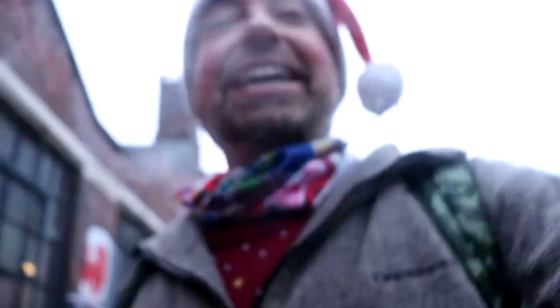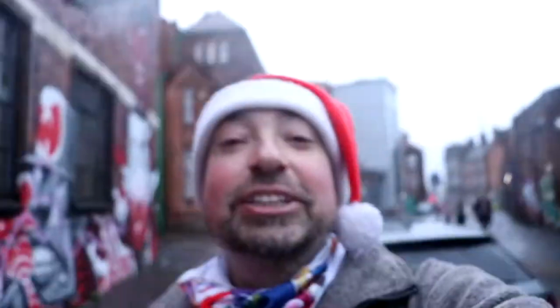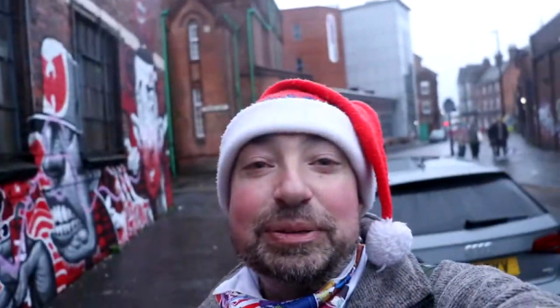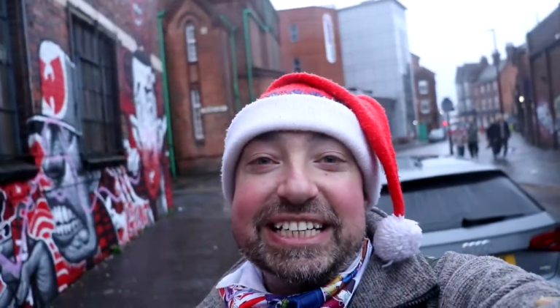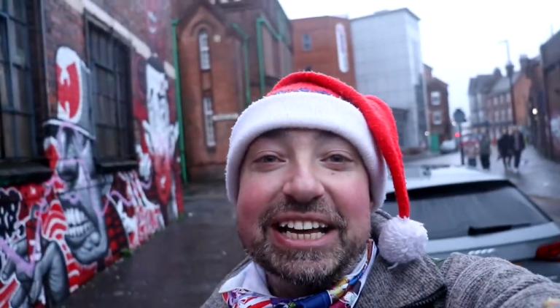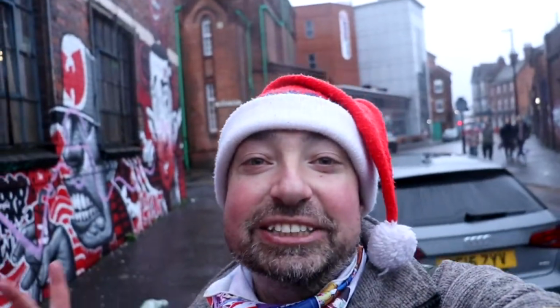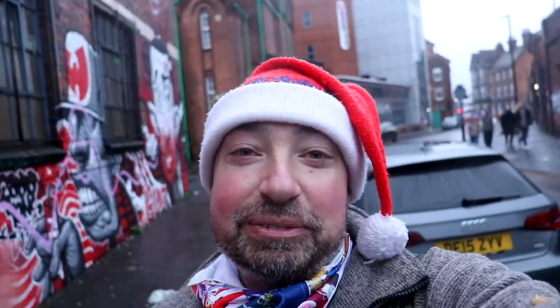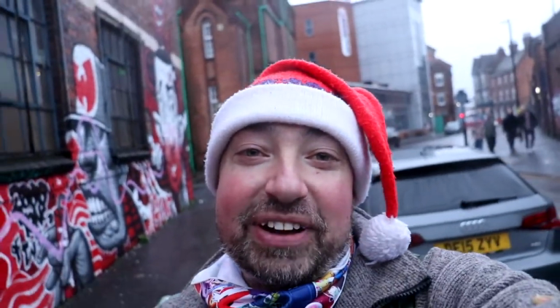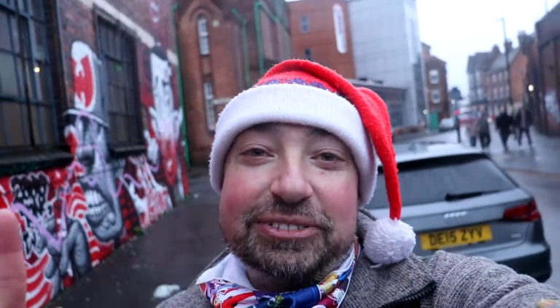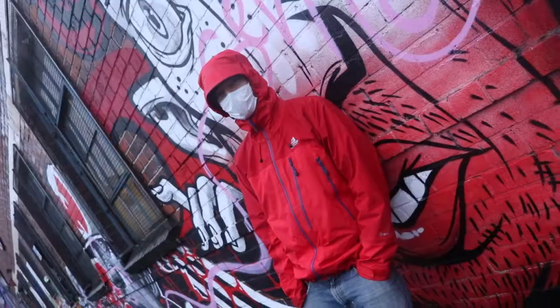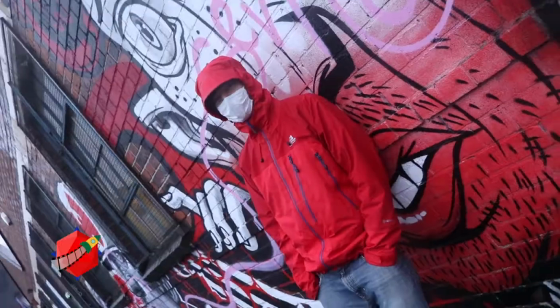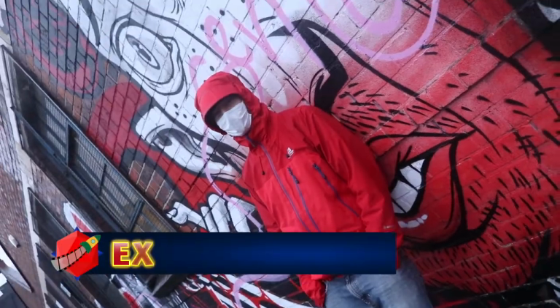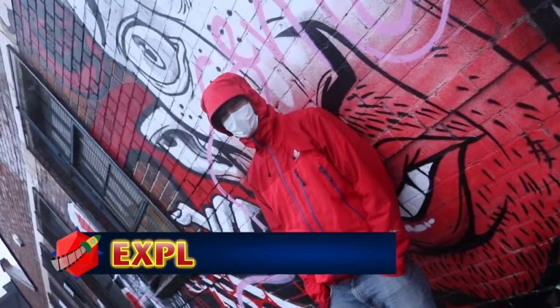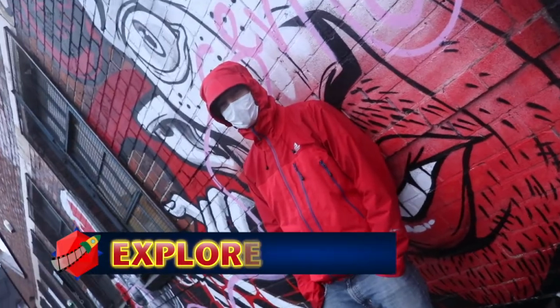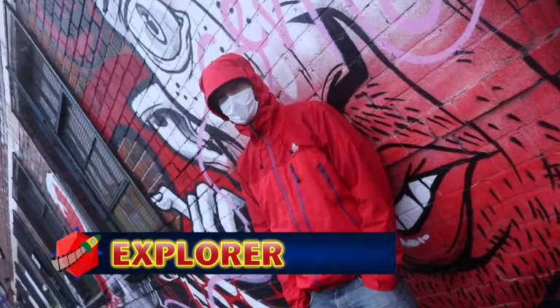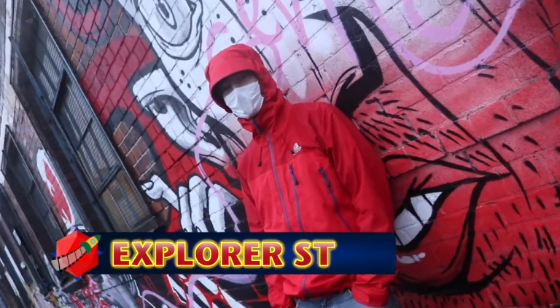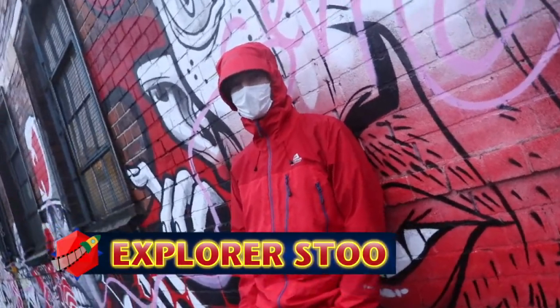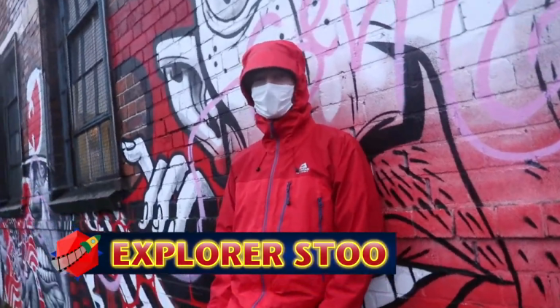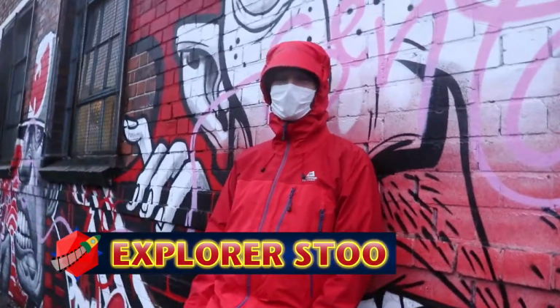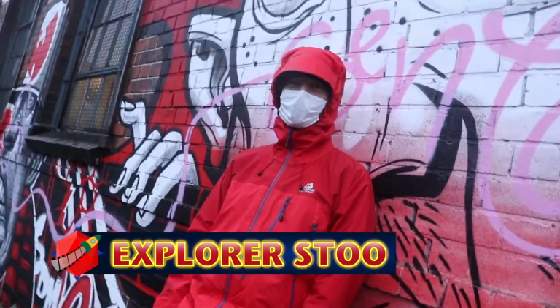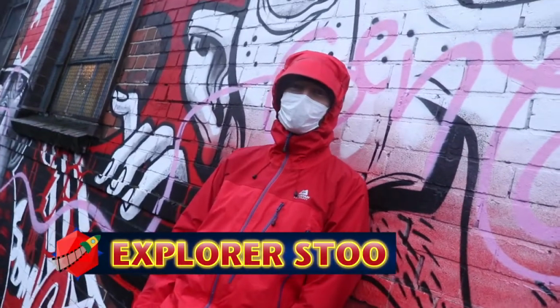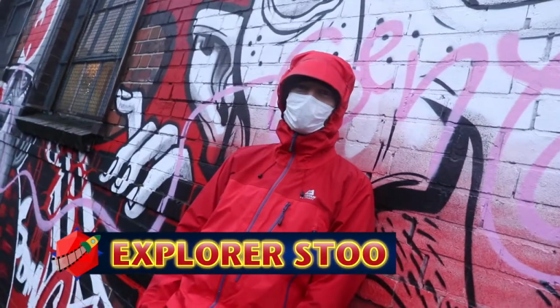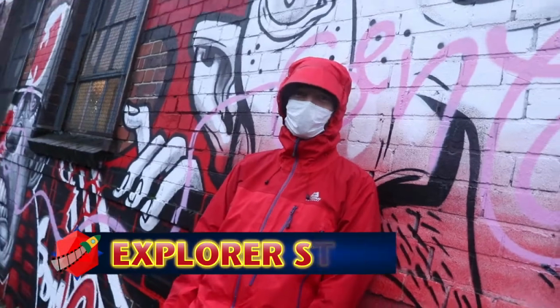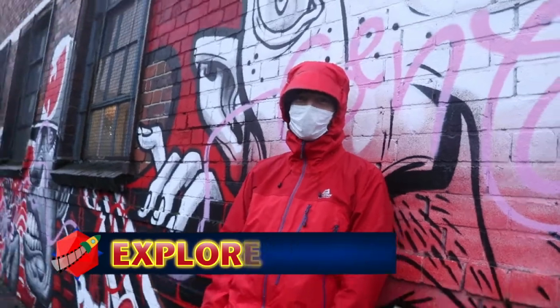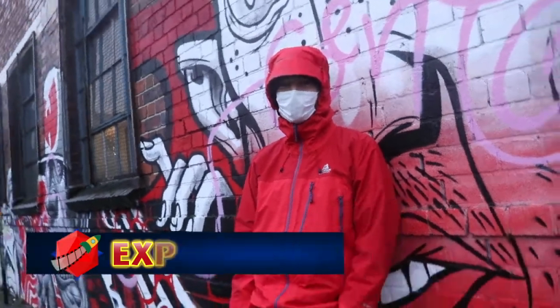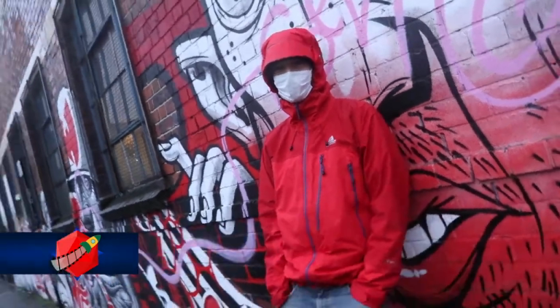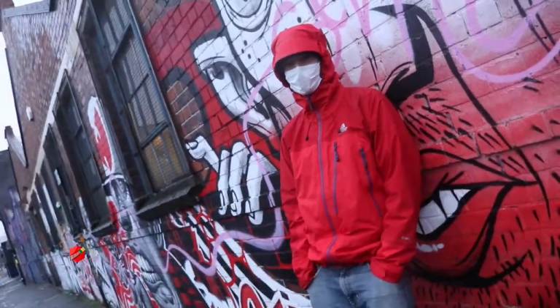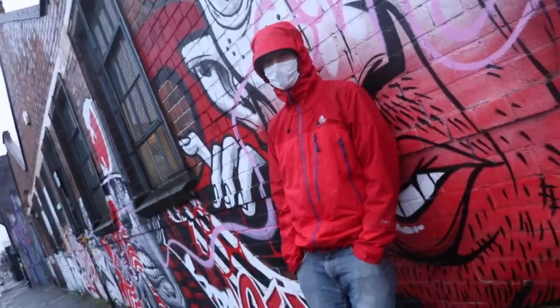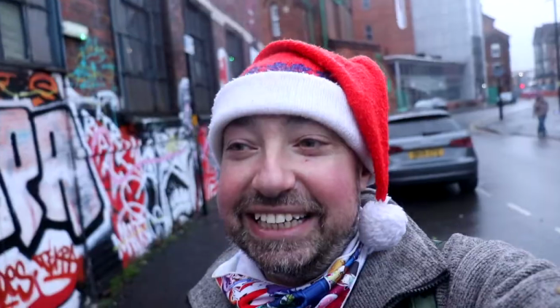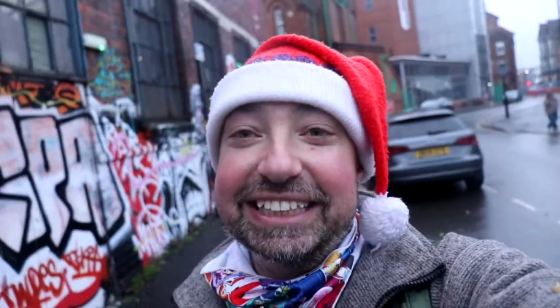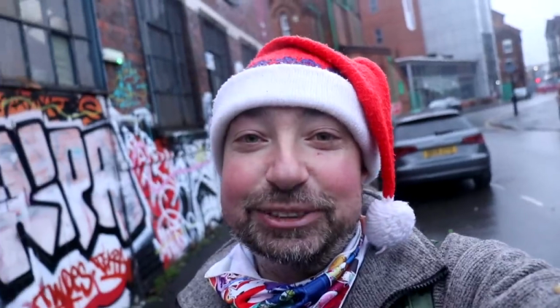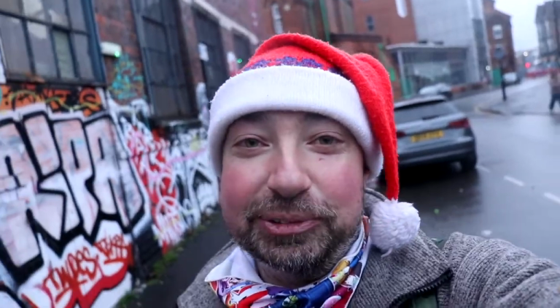Joining me today, sent from the fashion runways of heaven, is Explorer Stew looking cool and fancy leaning against this wall.